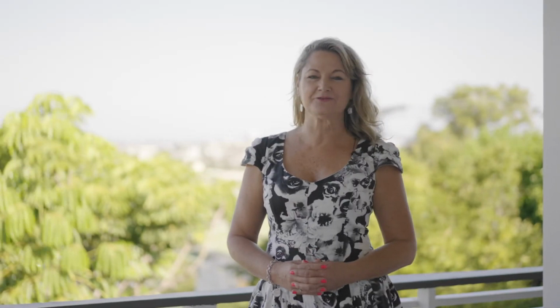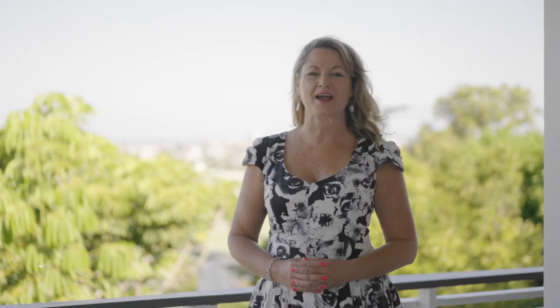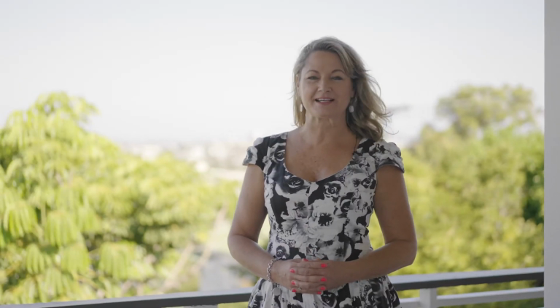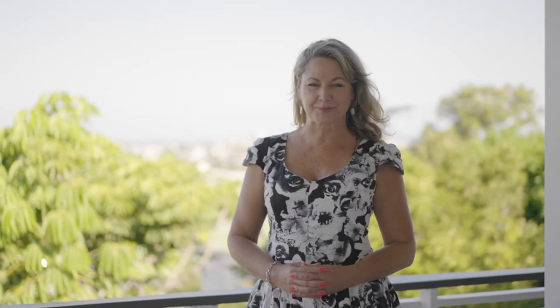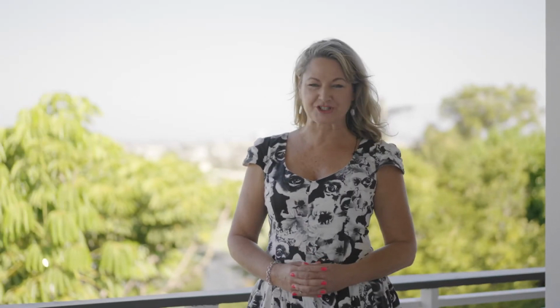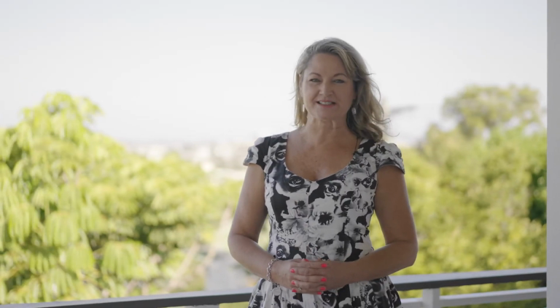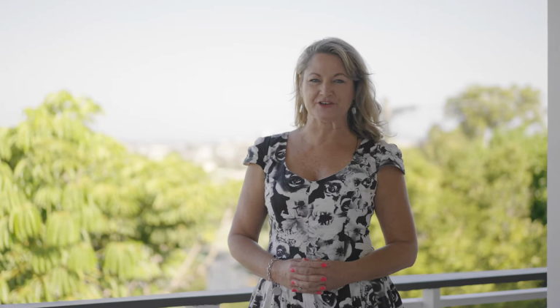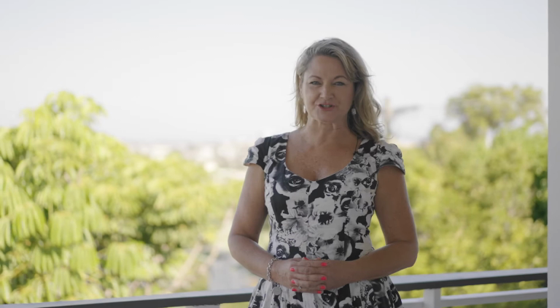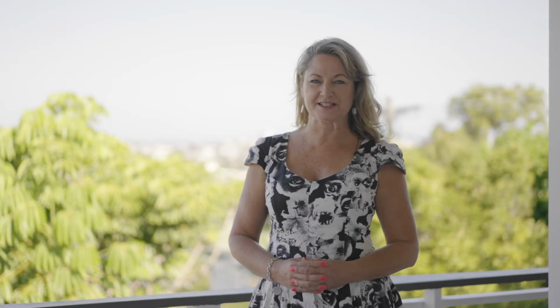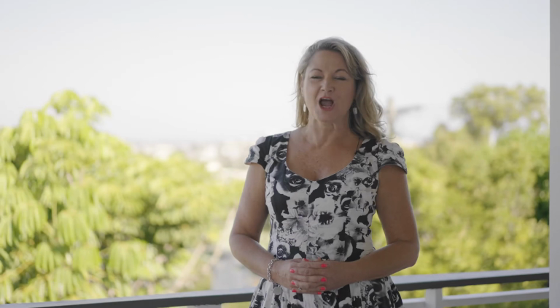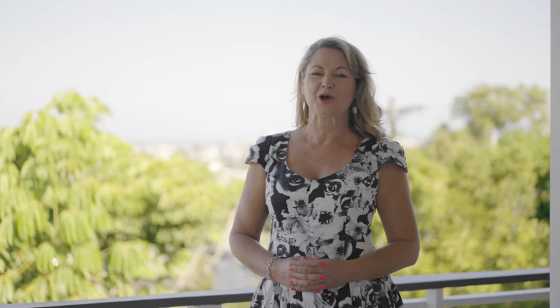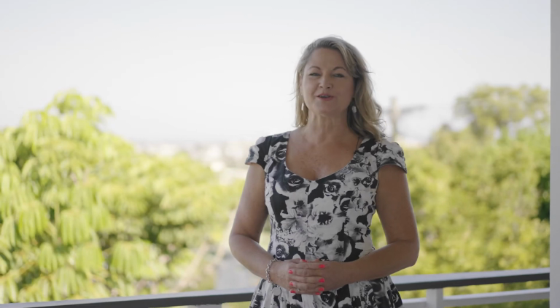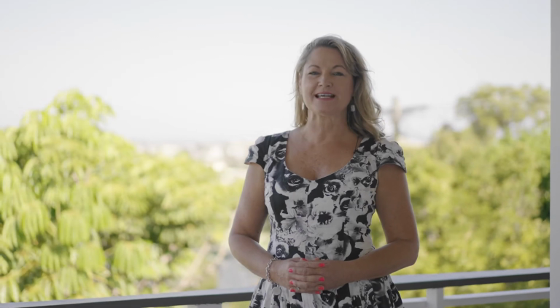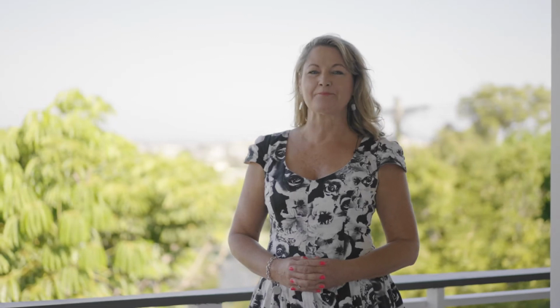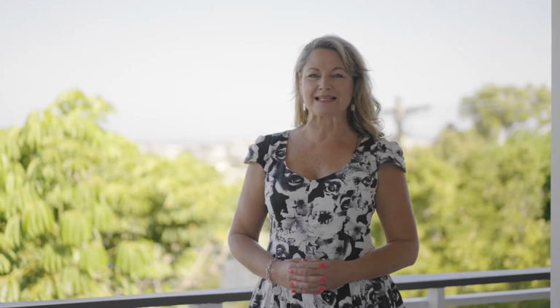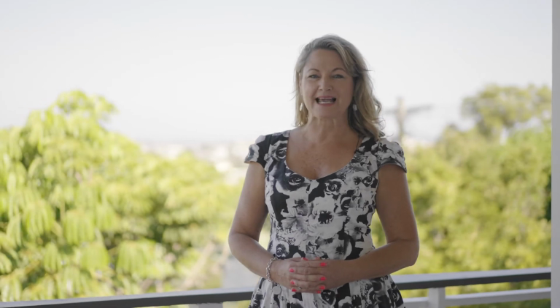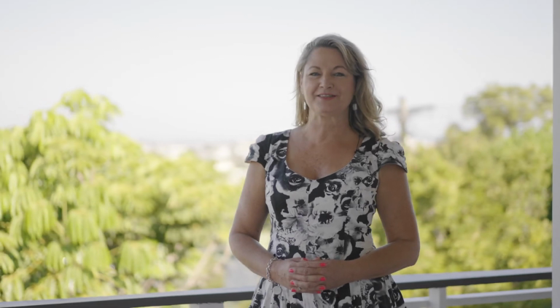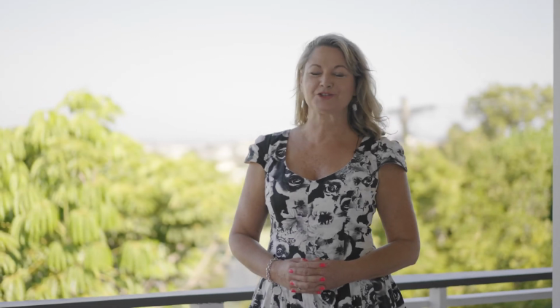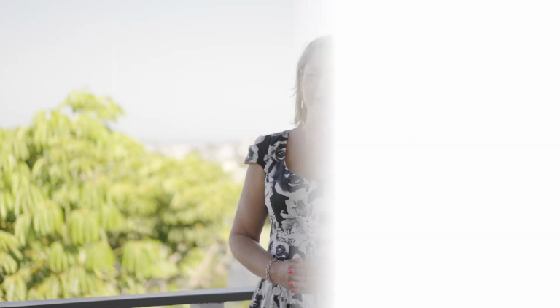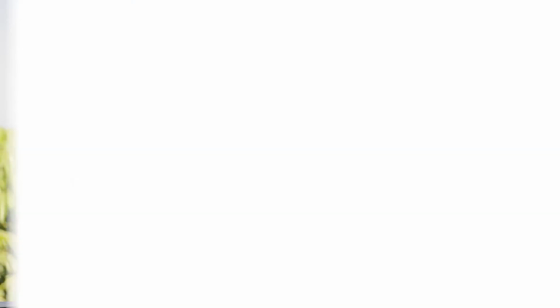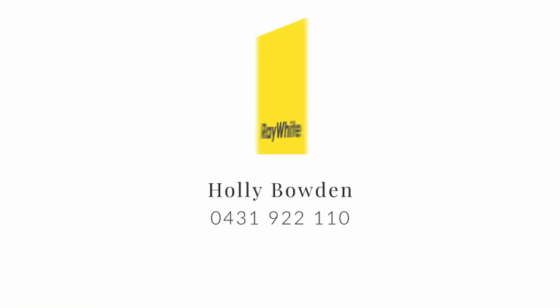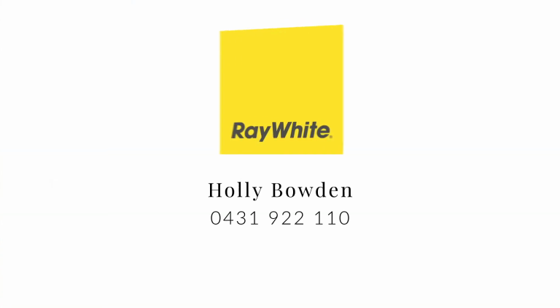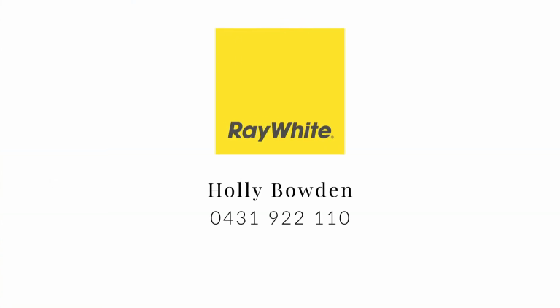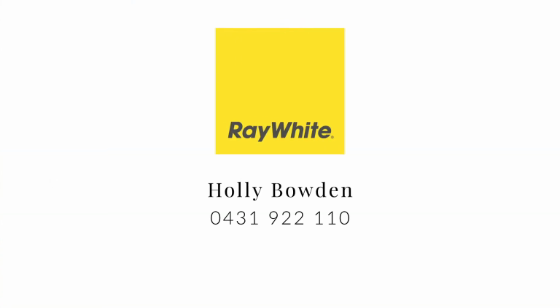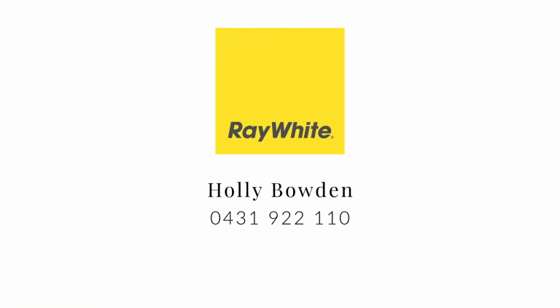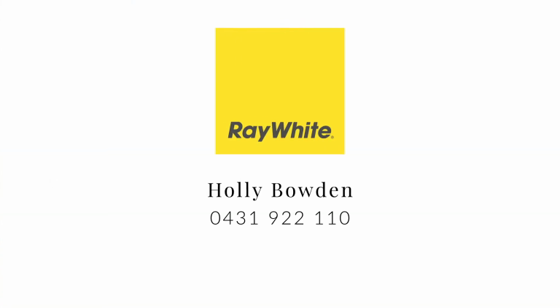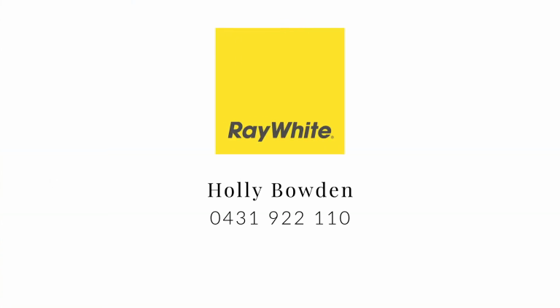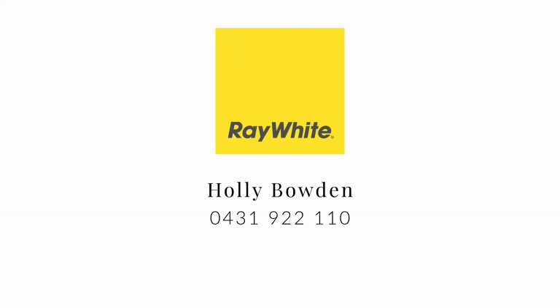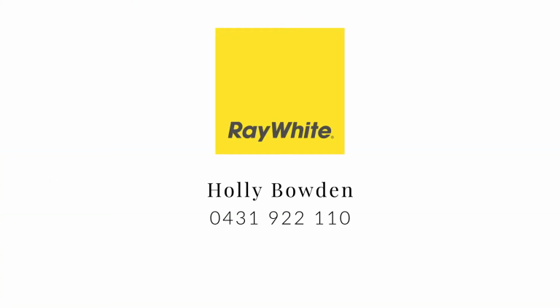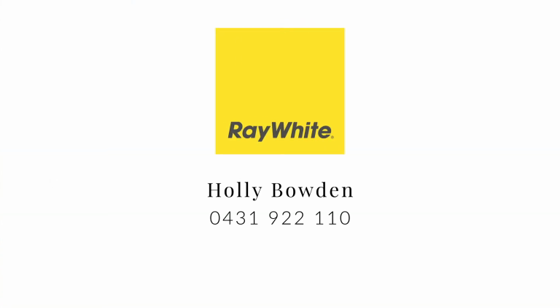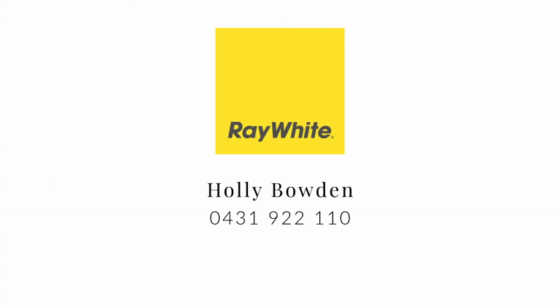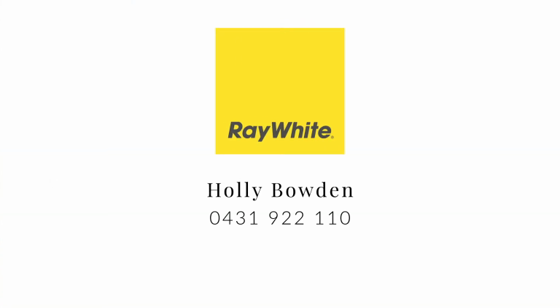Expressions of Interest closing Monday the 21st of December at 5 p.m.